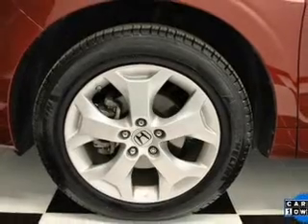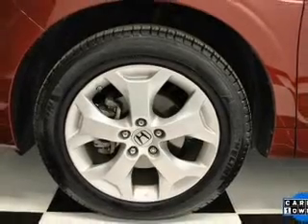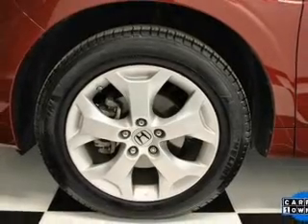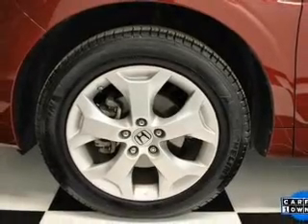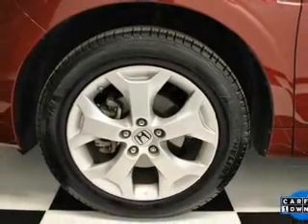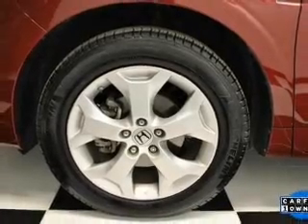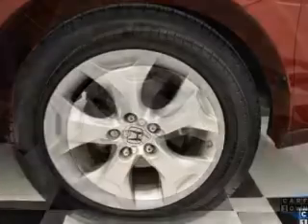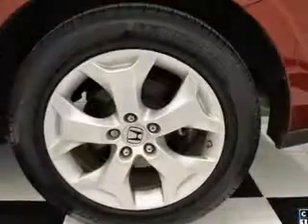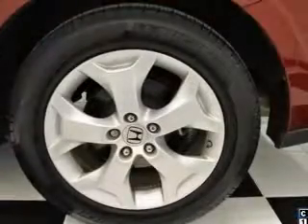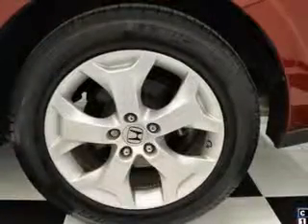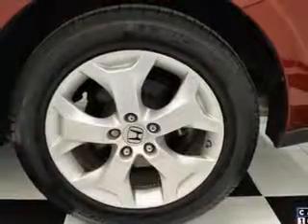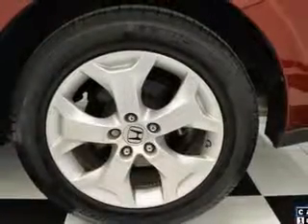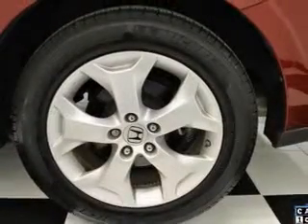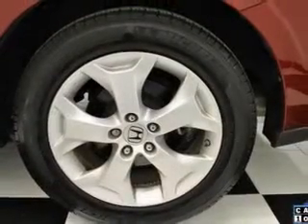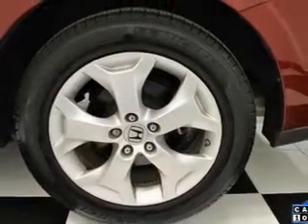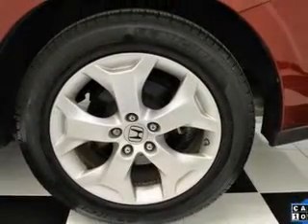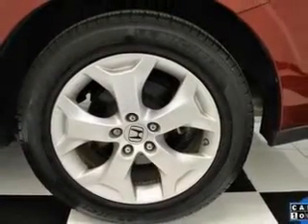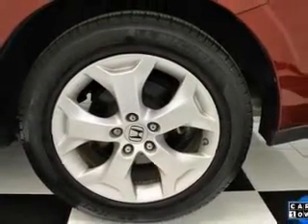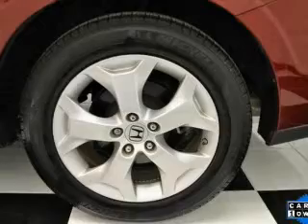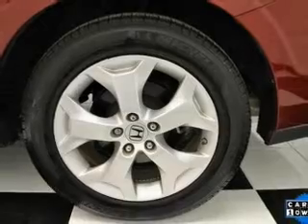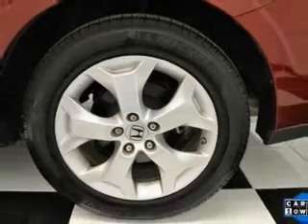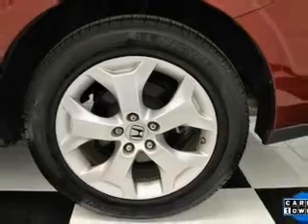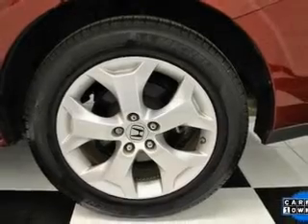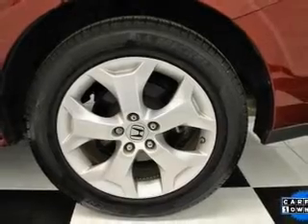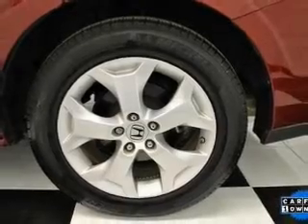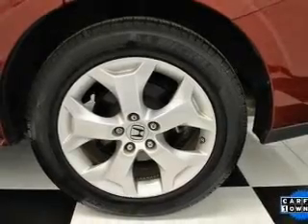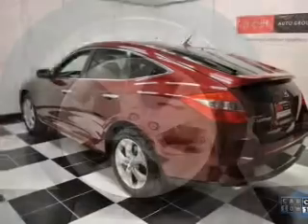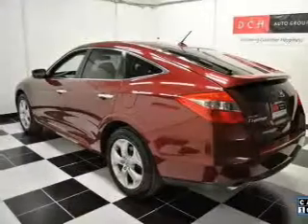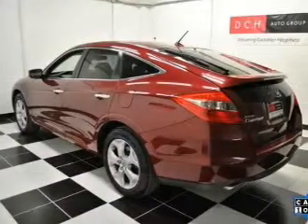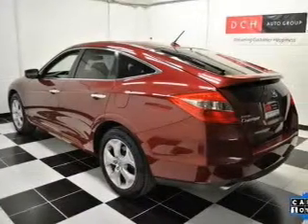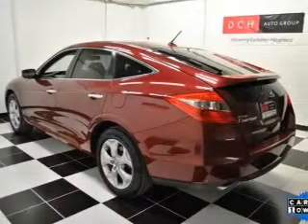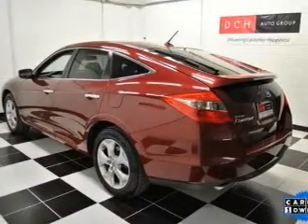Tailor the temperature to your preference and your passengers. Let the sunshine in with a sunroof, and memory settings make for a more comfortable ride.